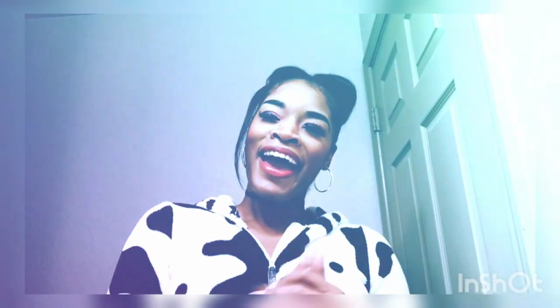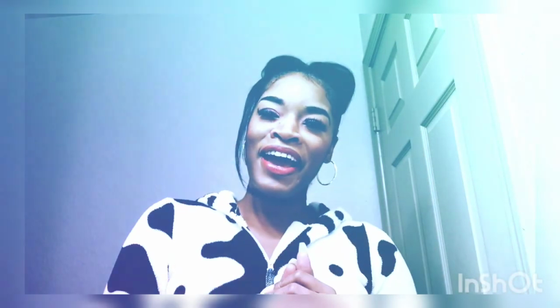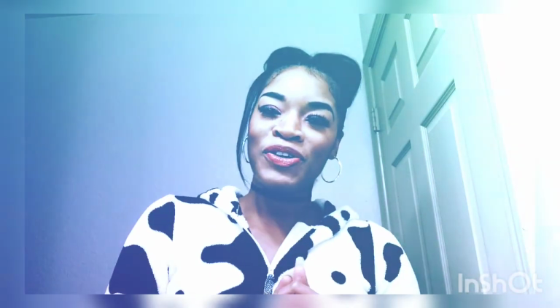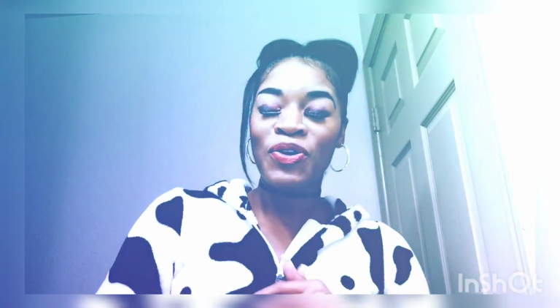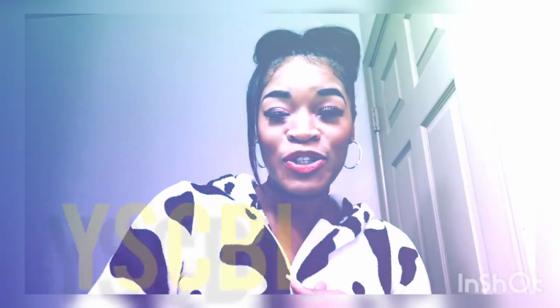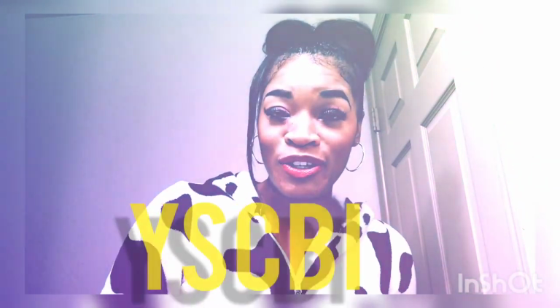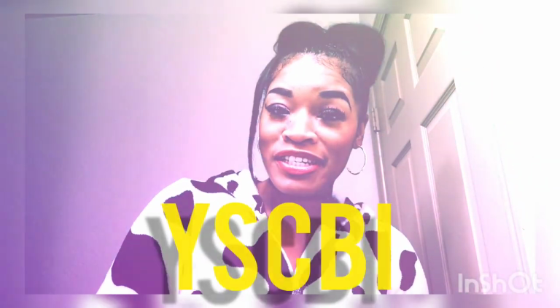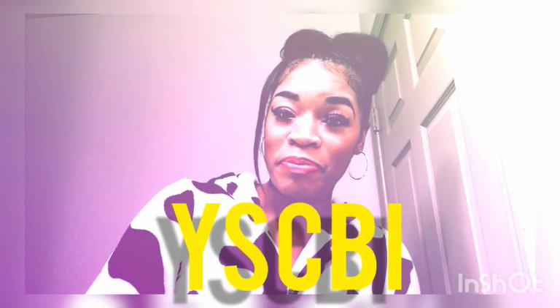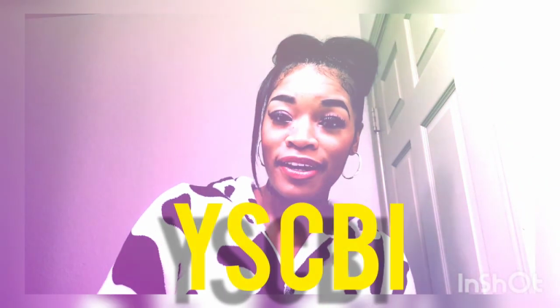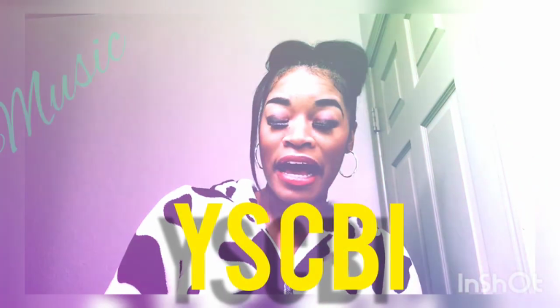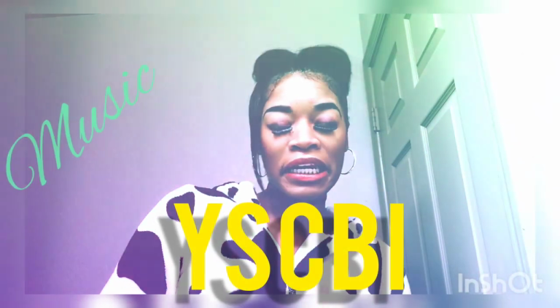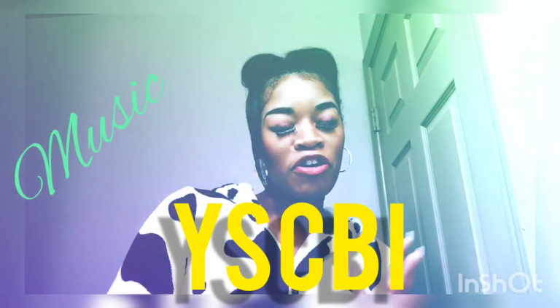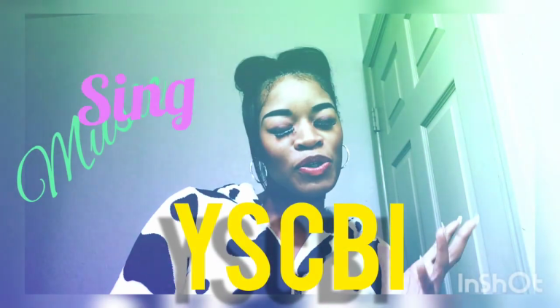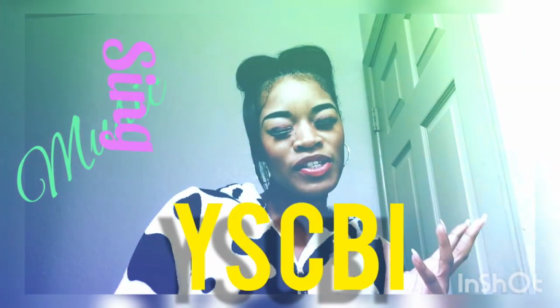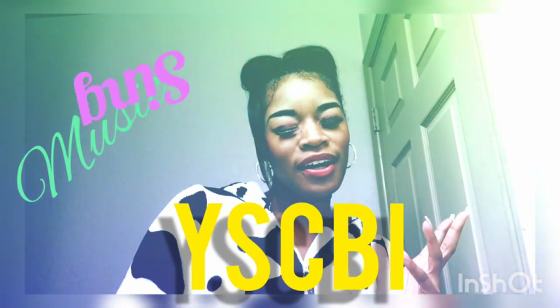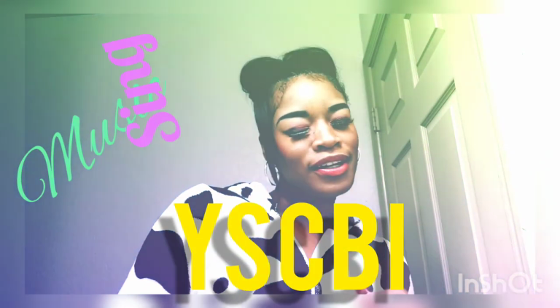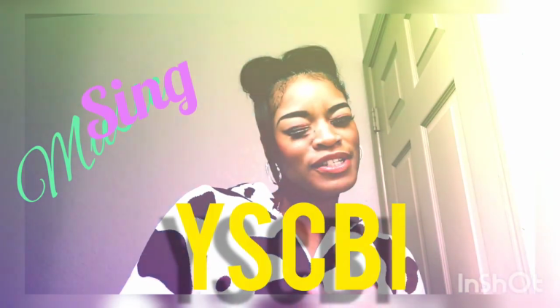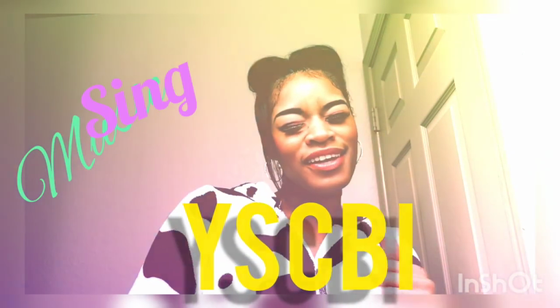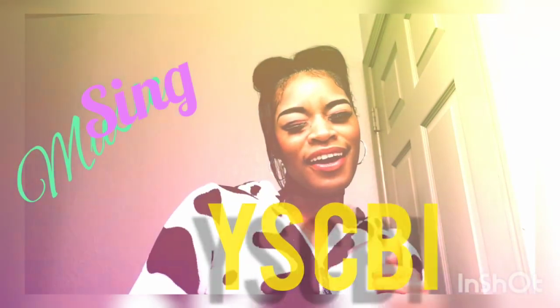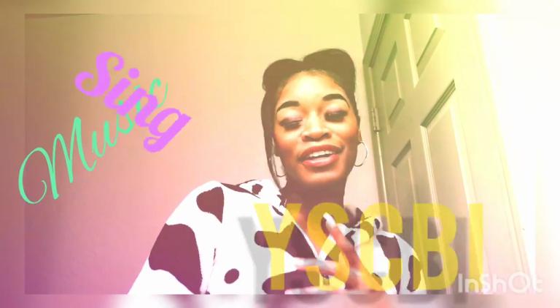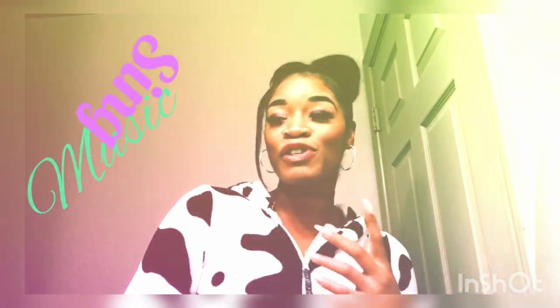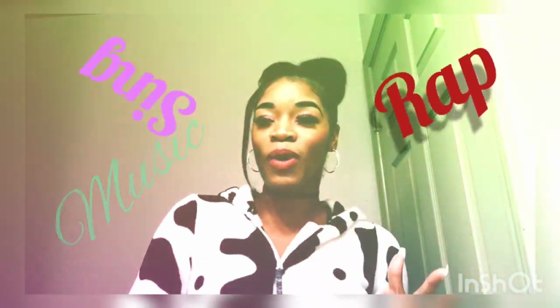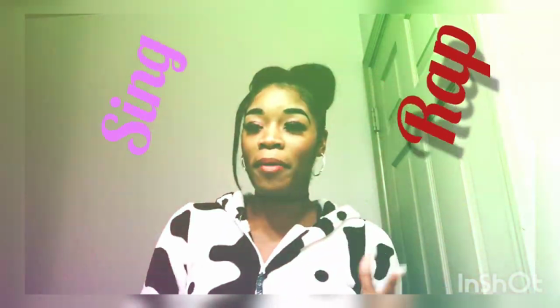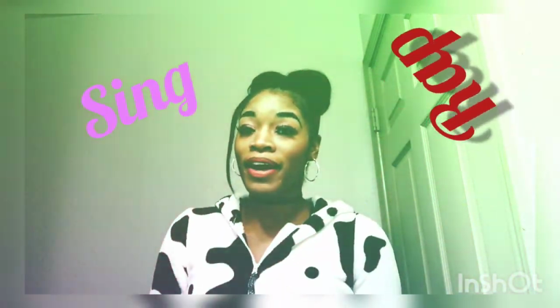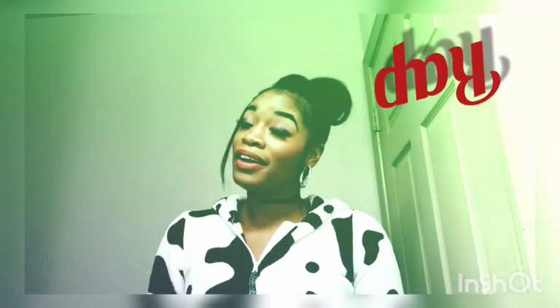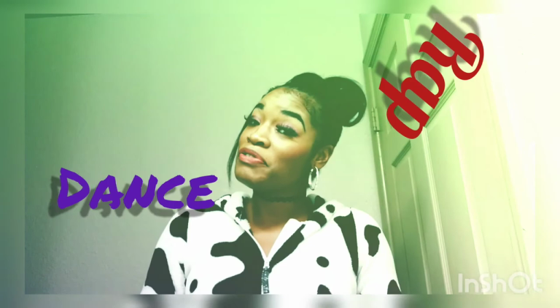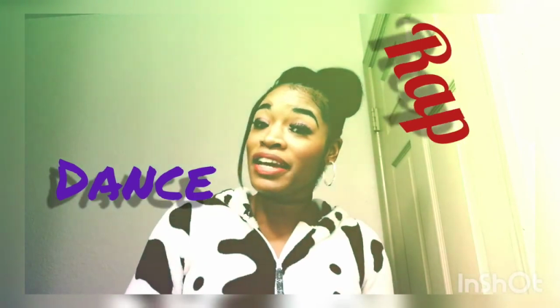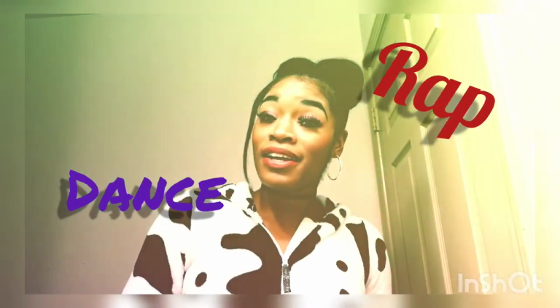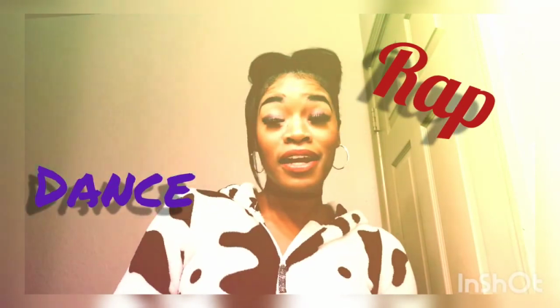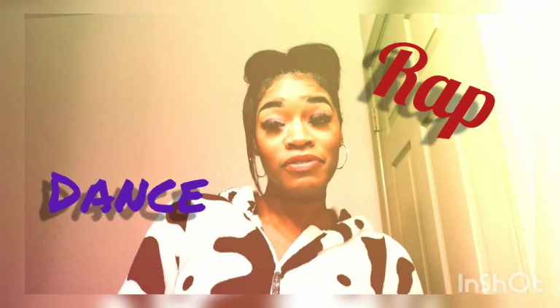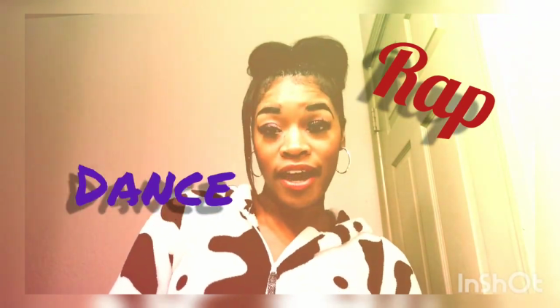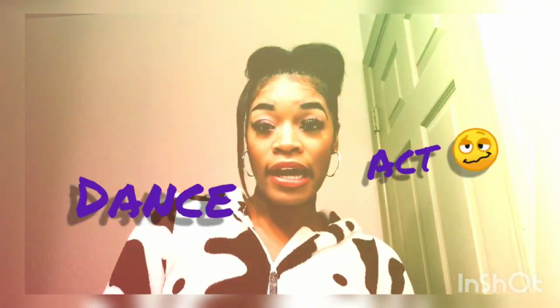Hey, you know it's your girl Jessie B. I love music, I love to sing, I love to rap, I love to dance, and I love to act.